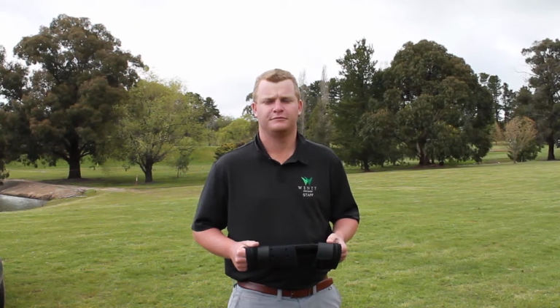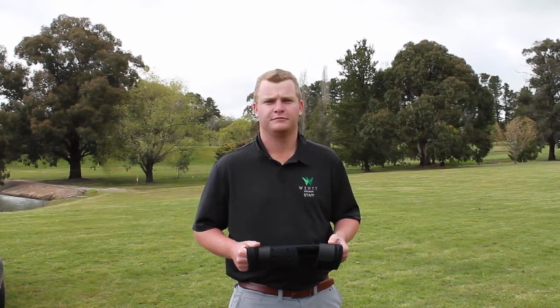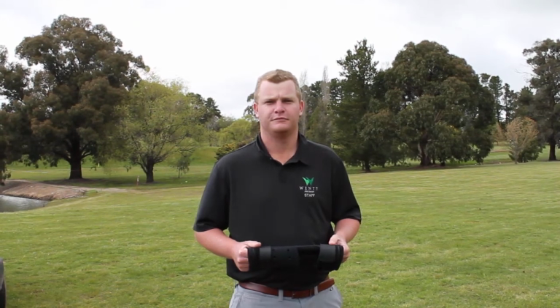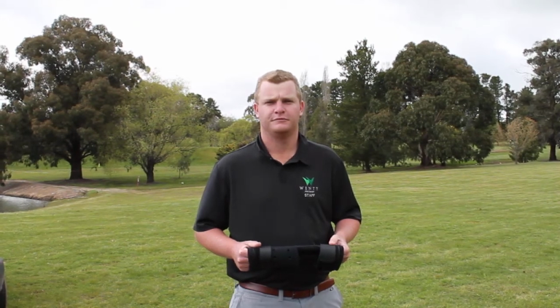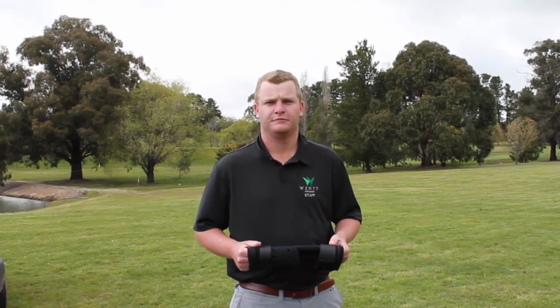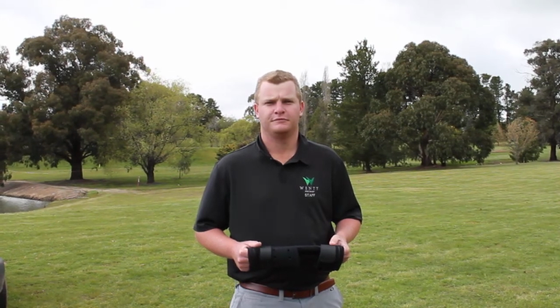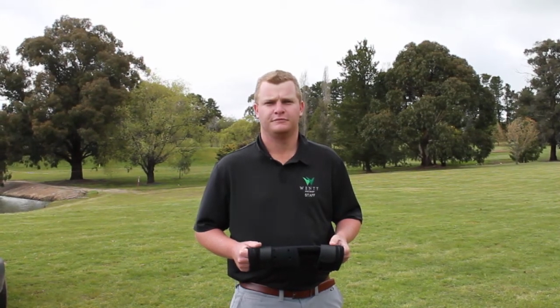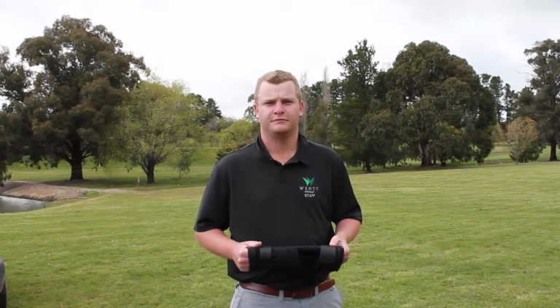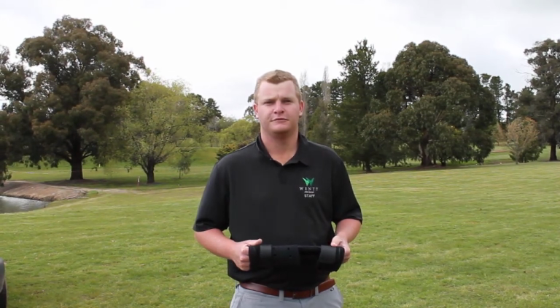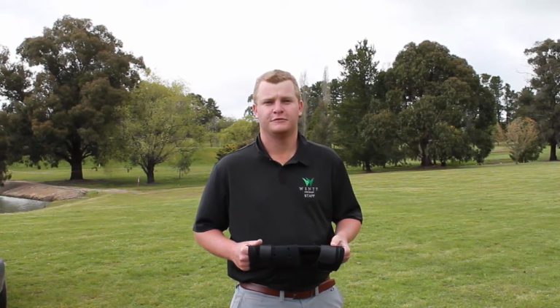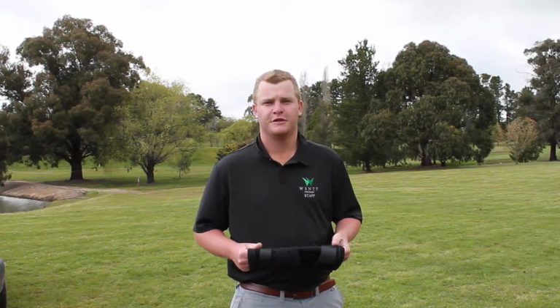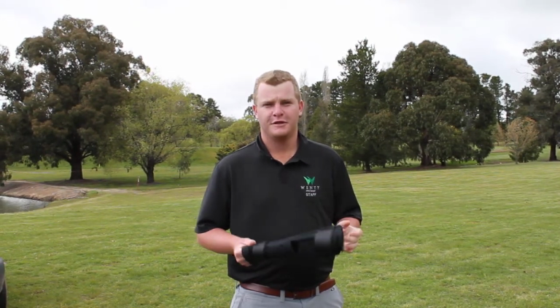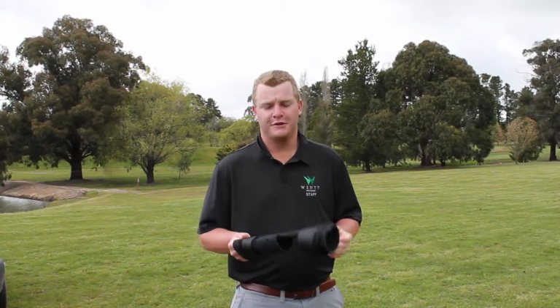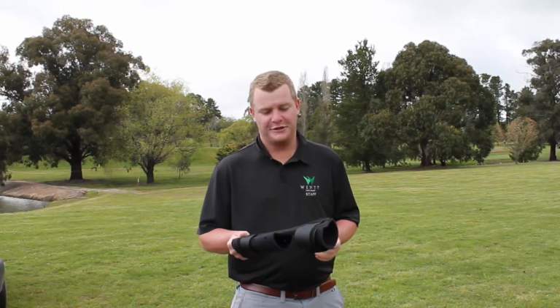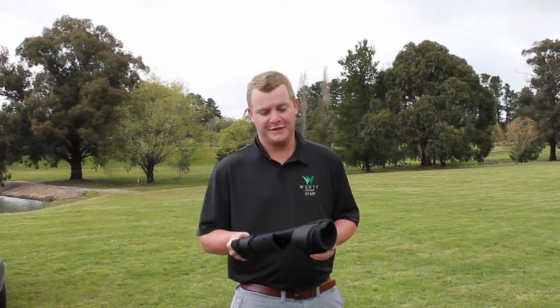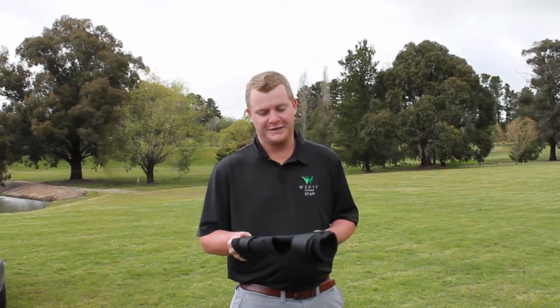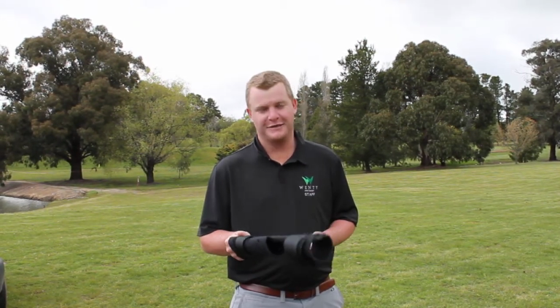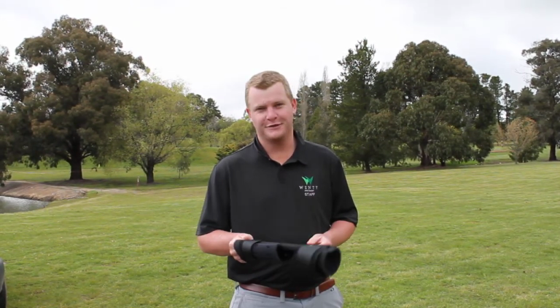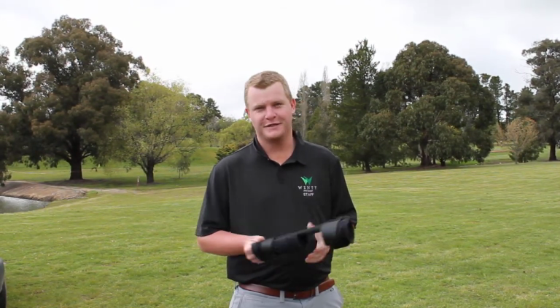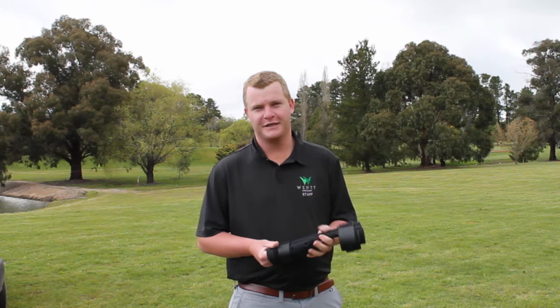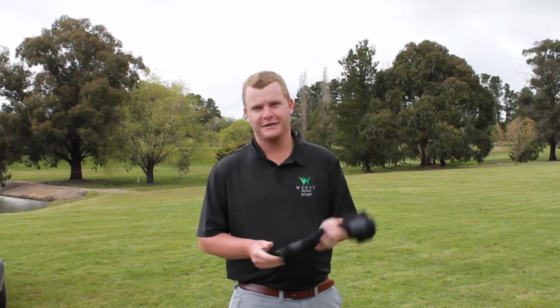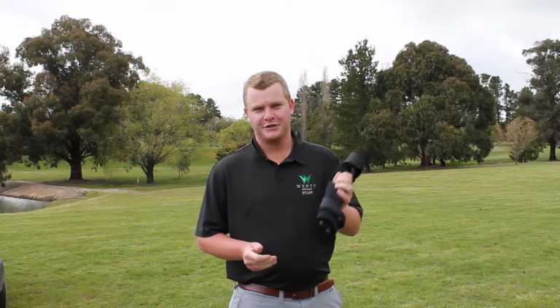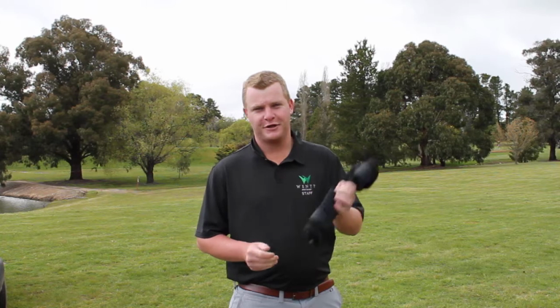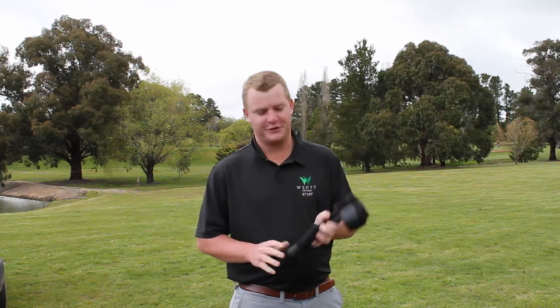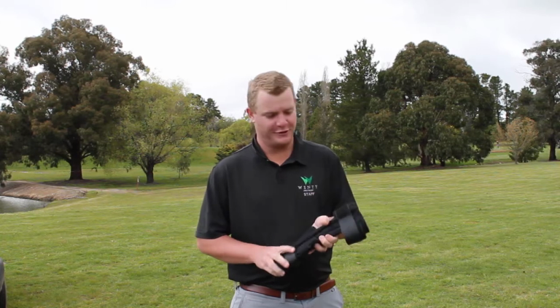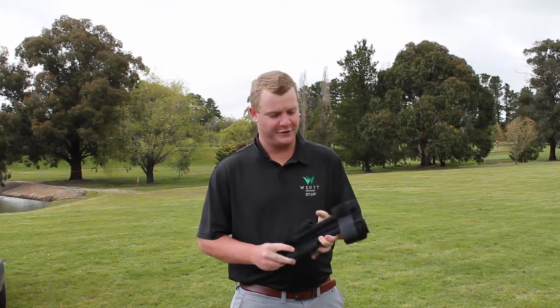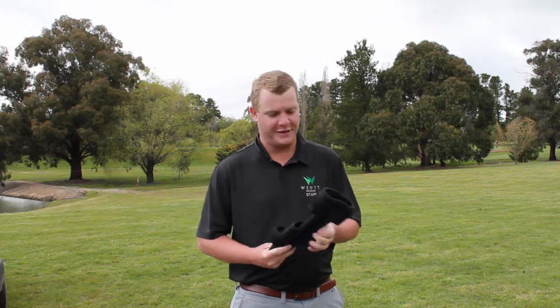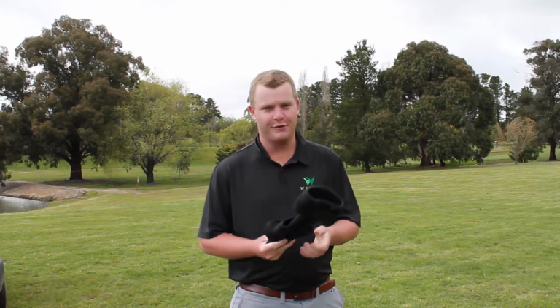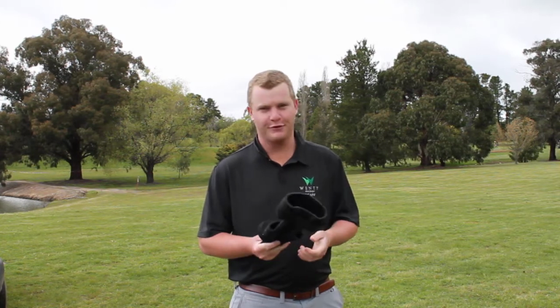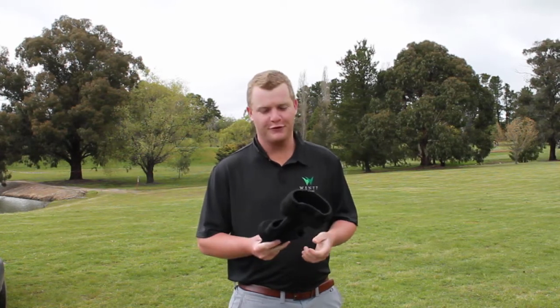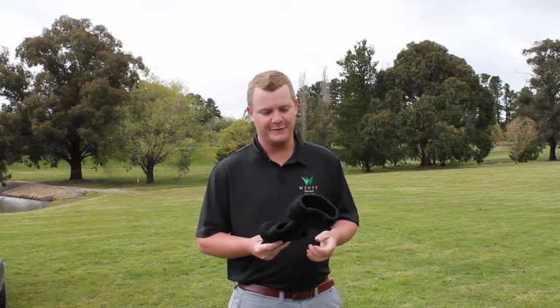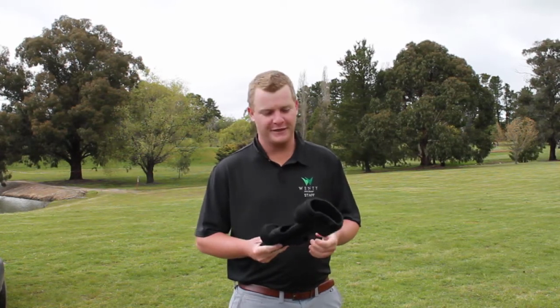Yes, we're recording. I had a chance today to use the straight shooter at the Wentworth Golf Club.